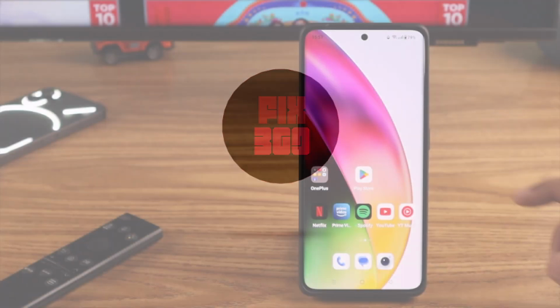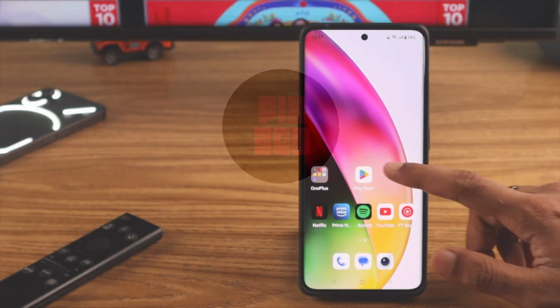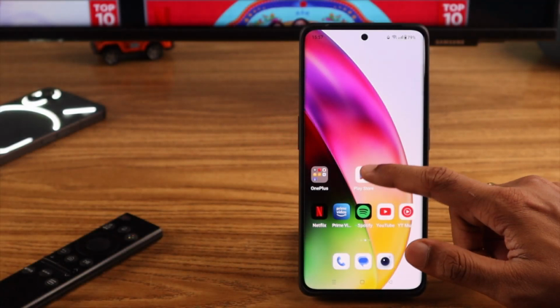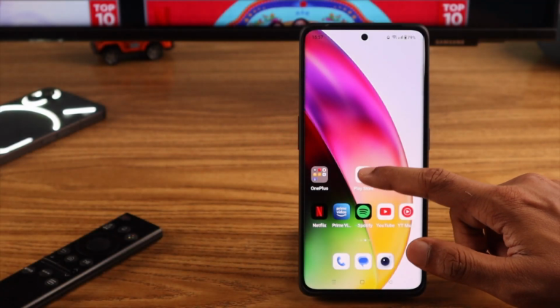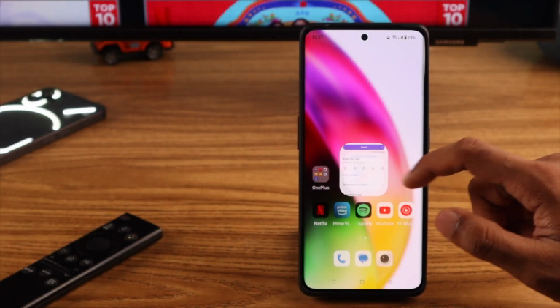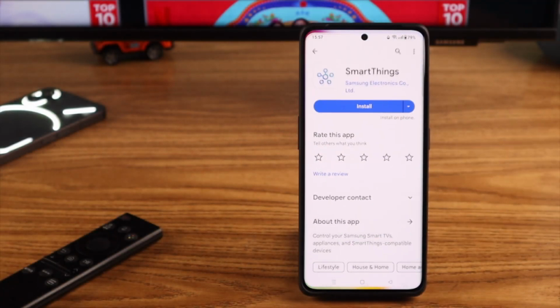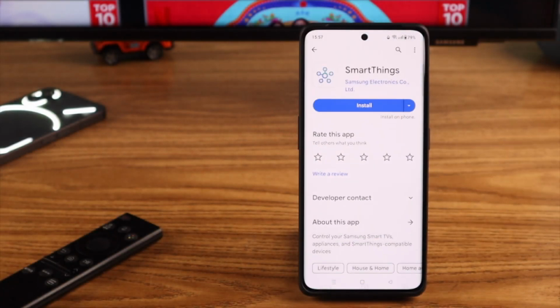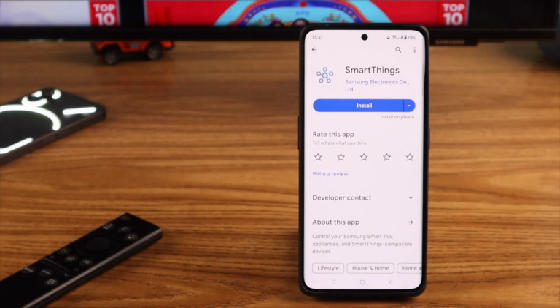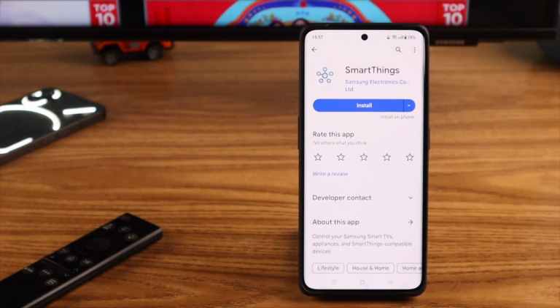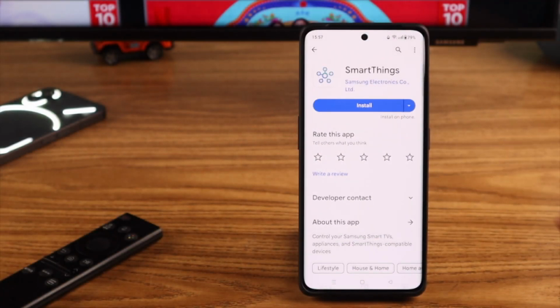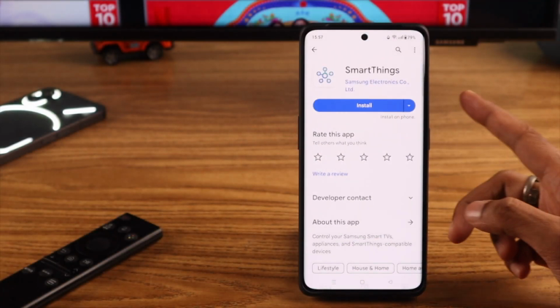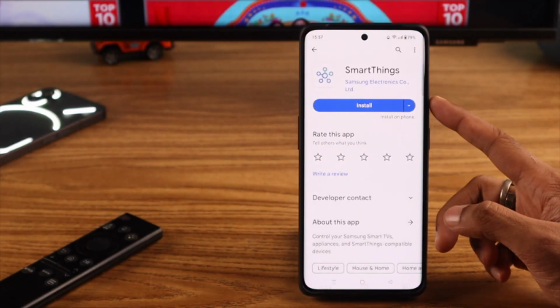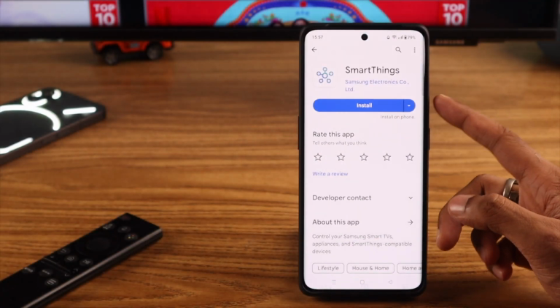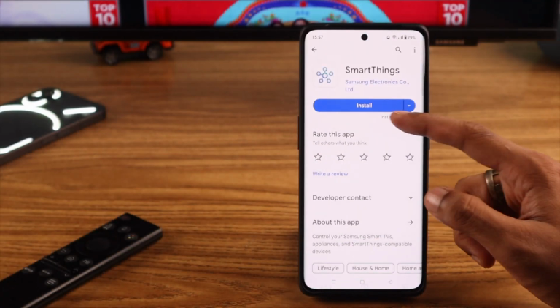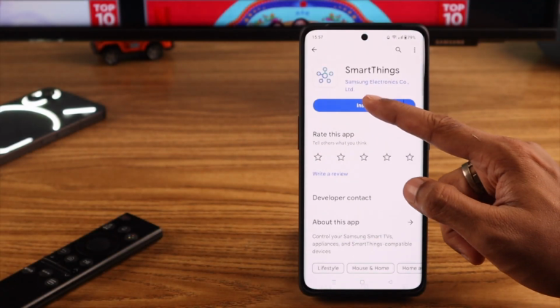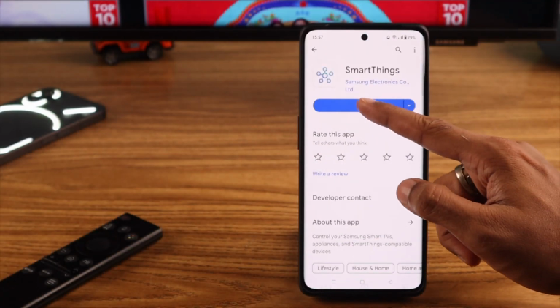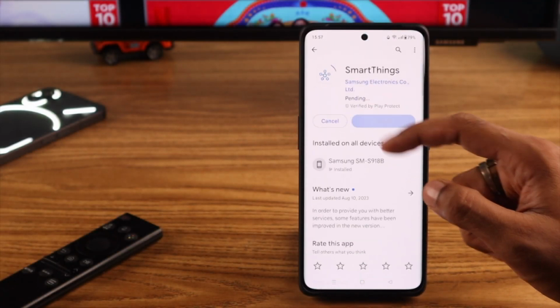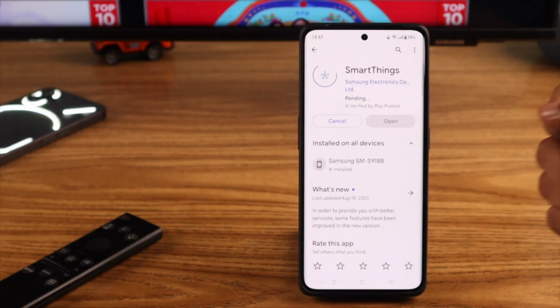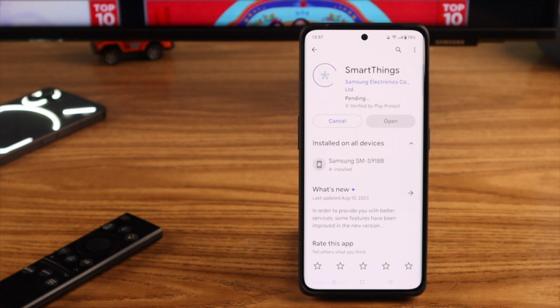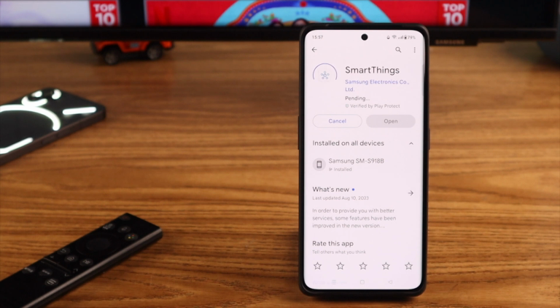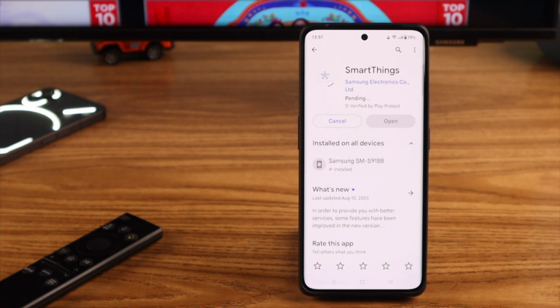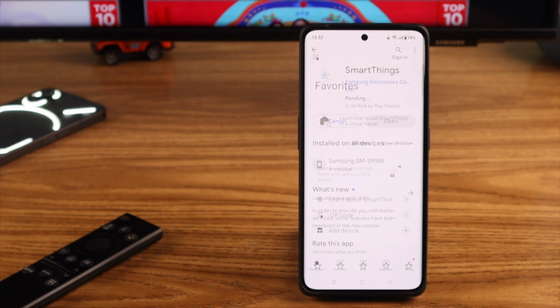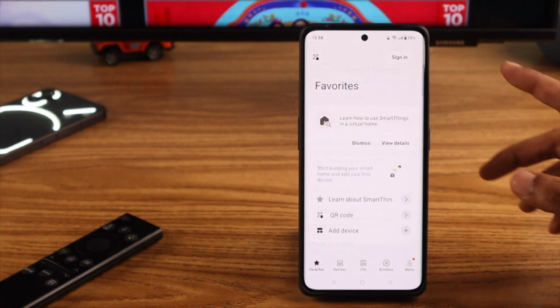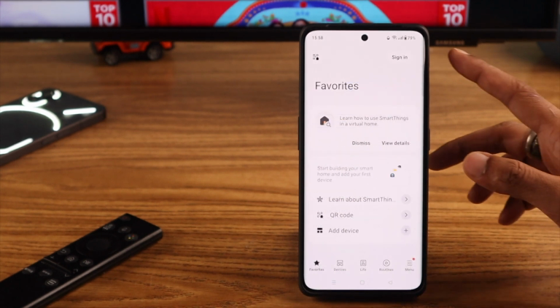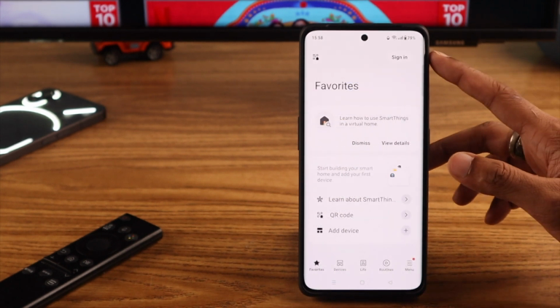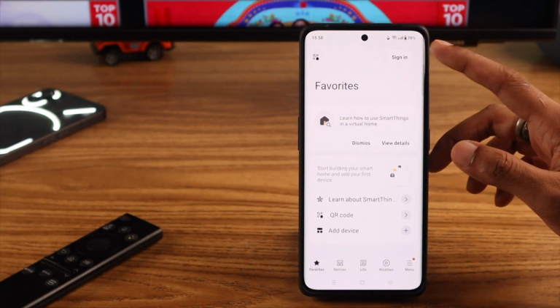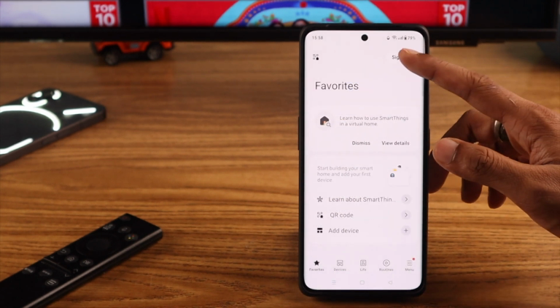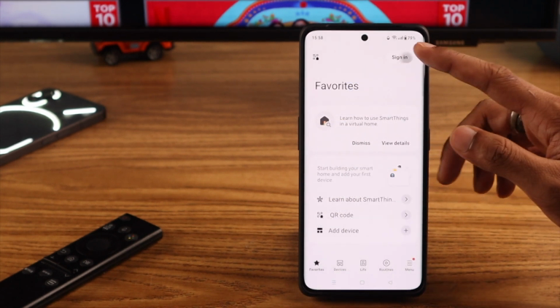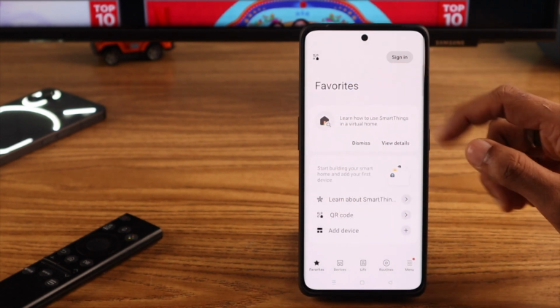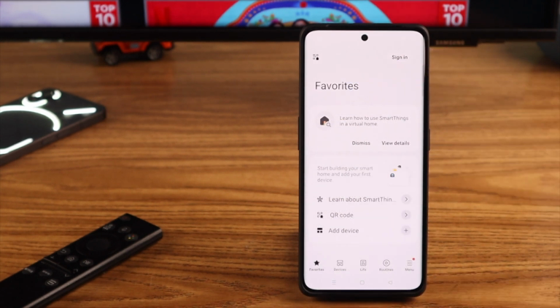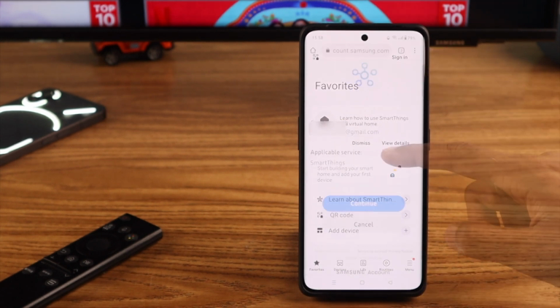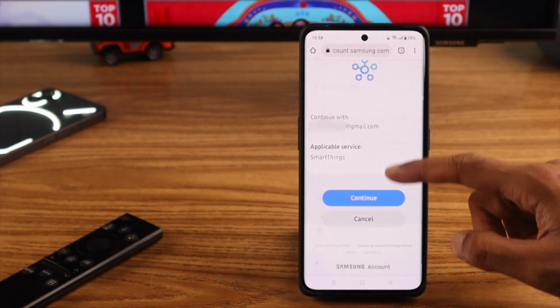First, we will install the SmartThings app from the Play Store. Then go ahead and log in to your Samsung account.